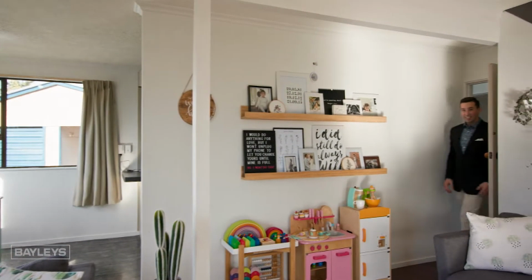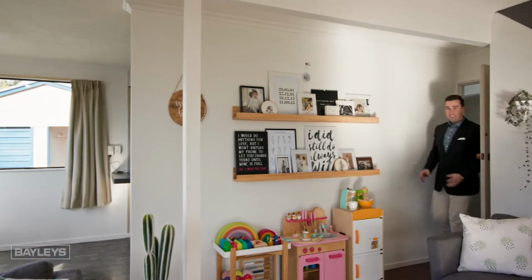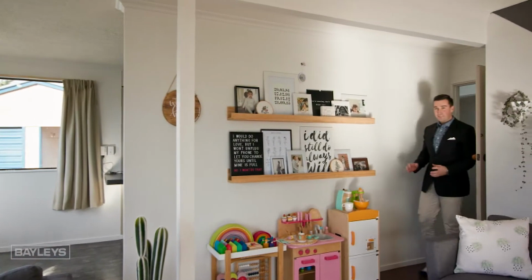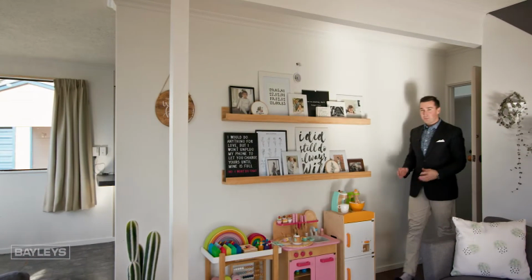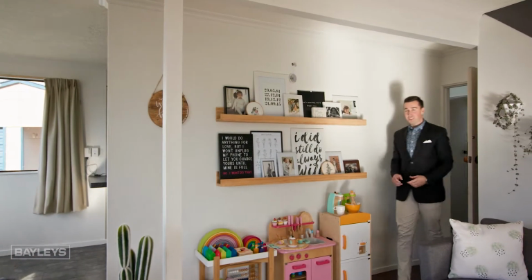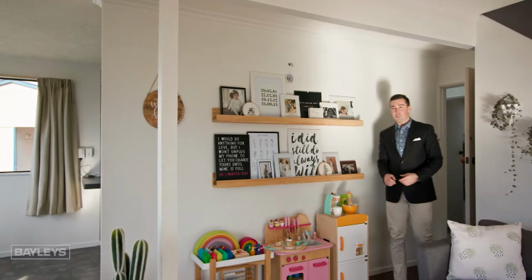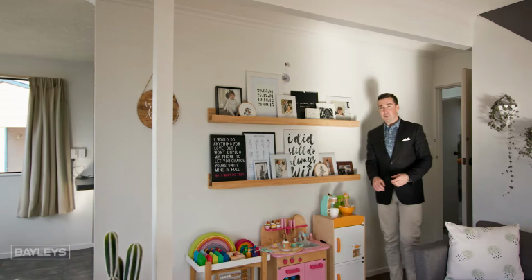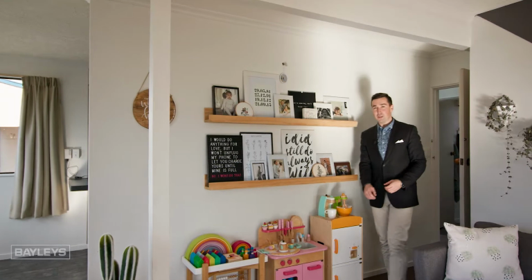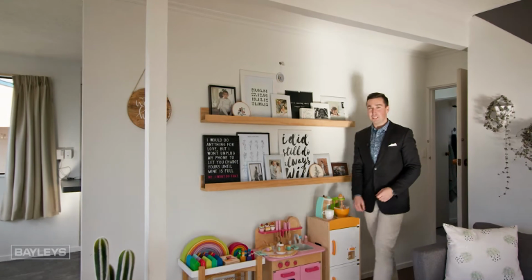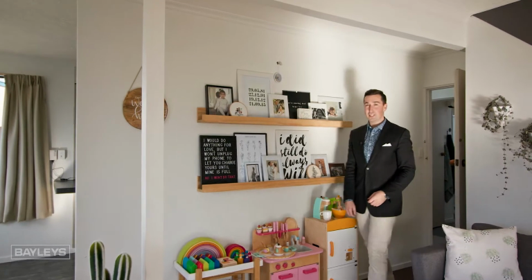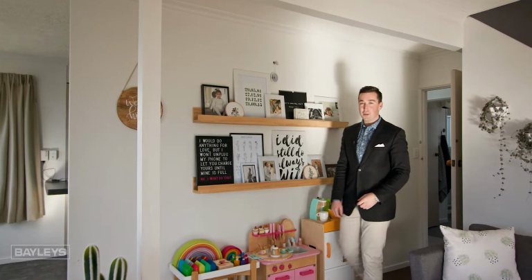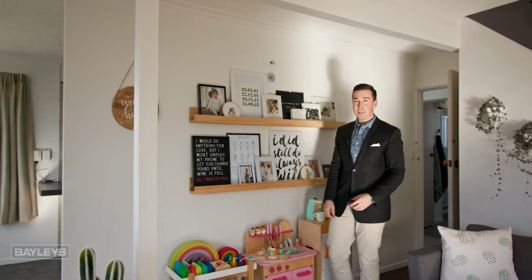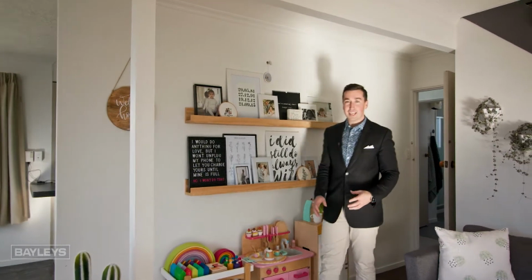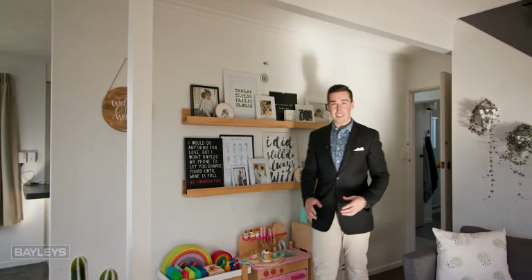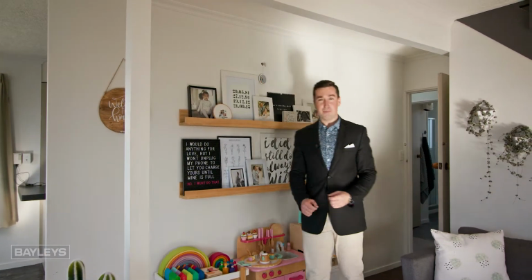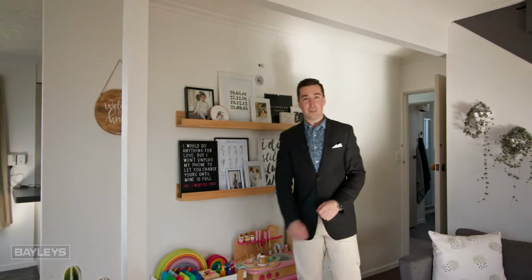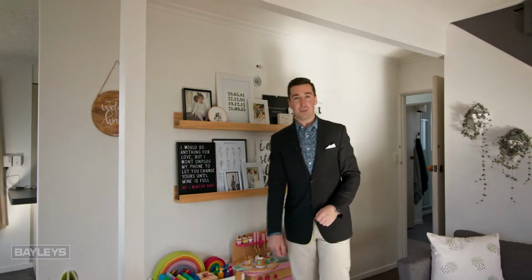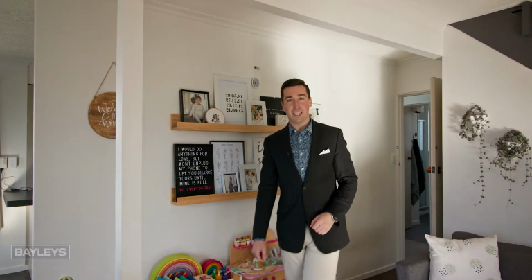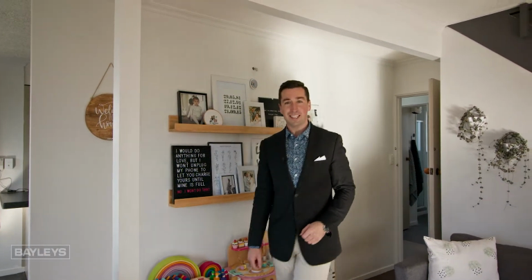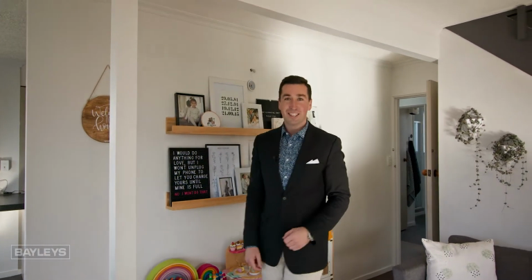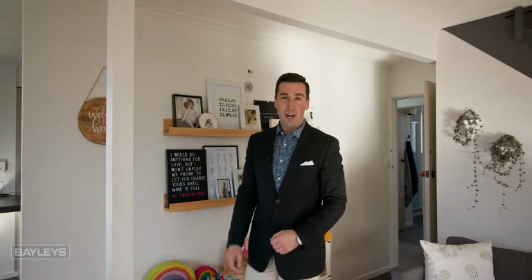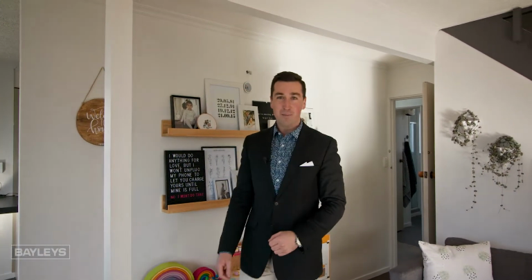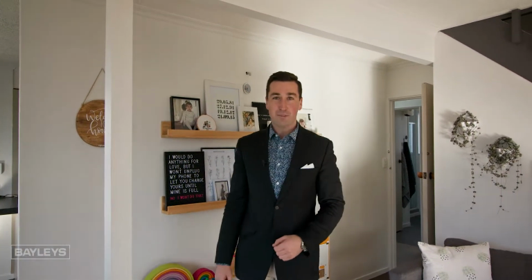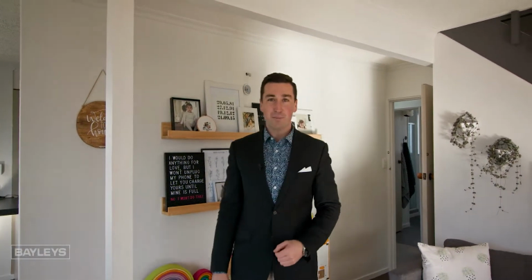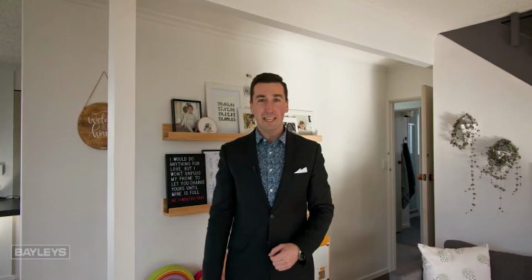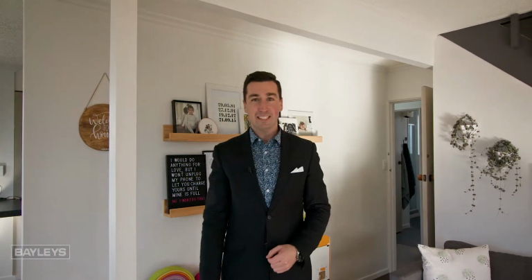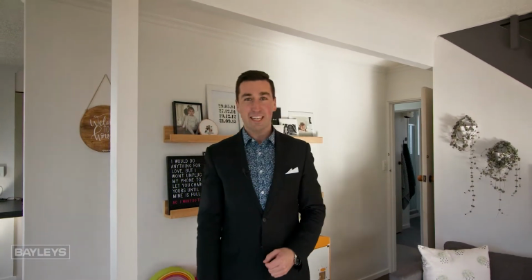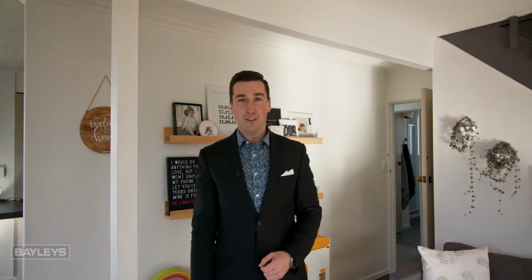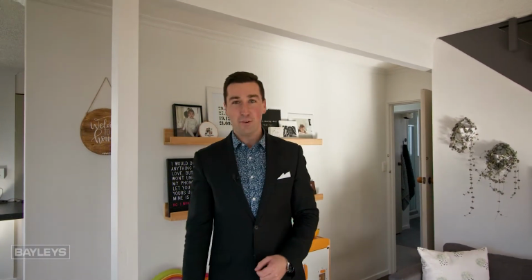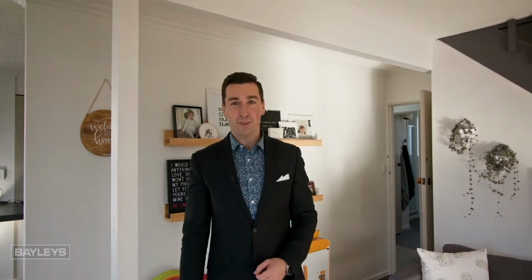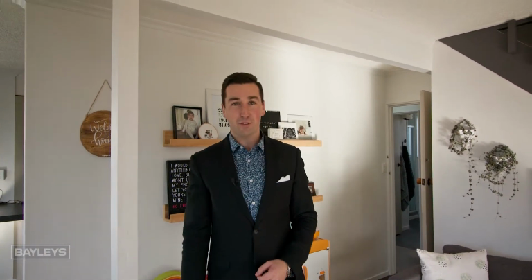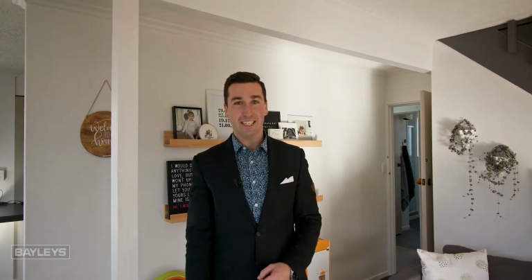If you wish to view this fabulous home, give me a call today. I'm Nick from Baileys and you have a wonderful day.